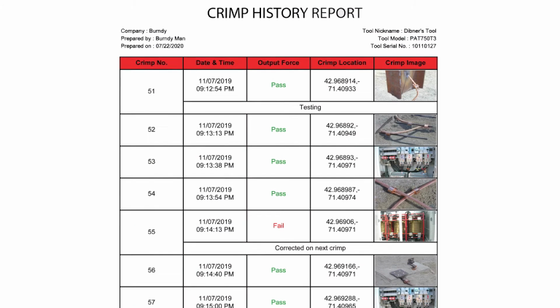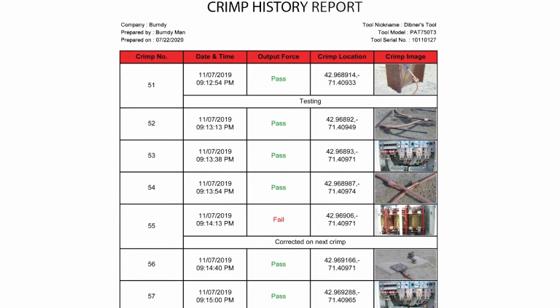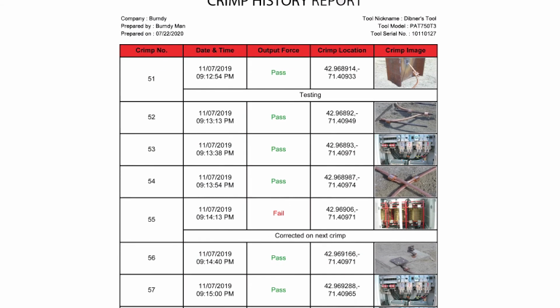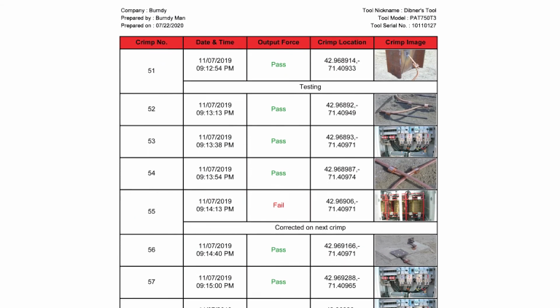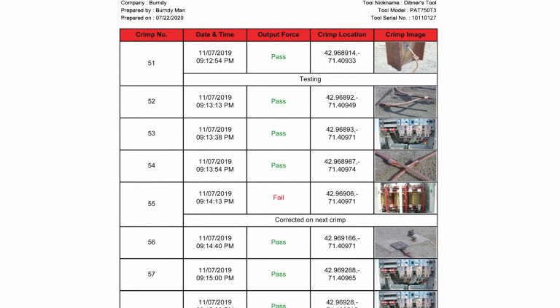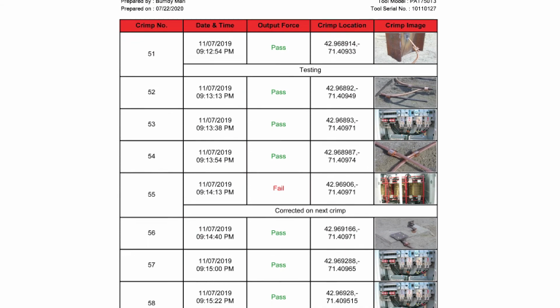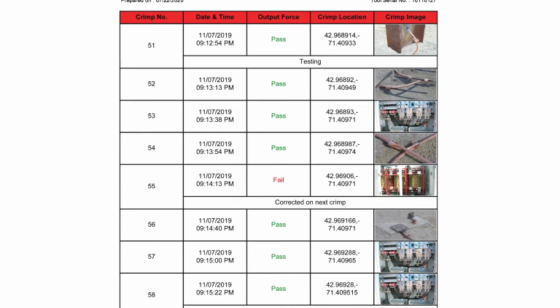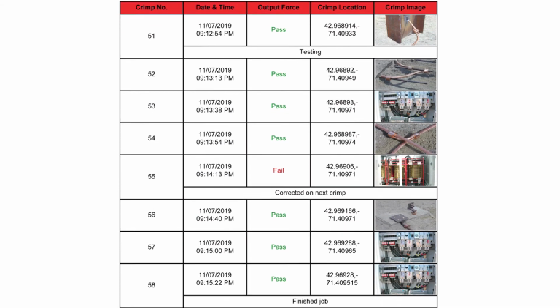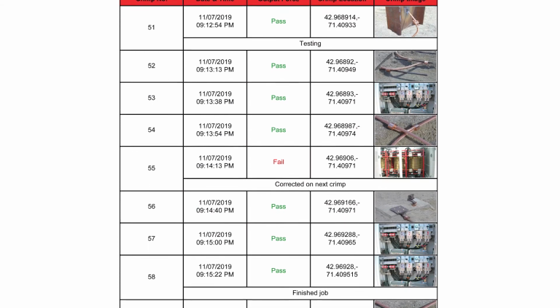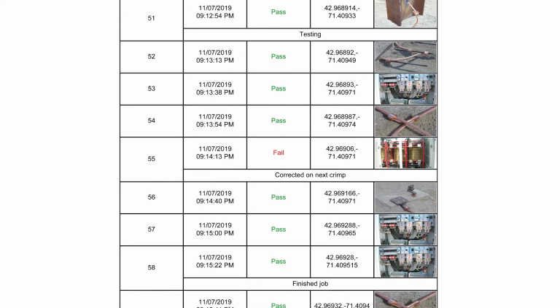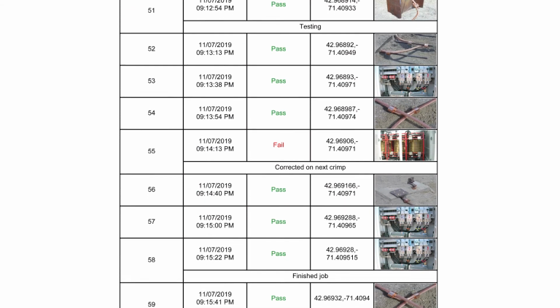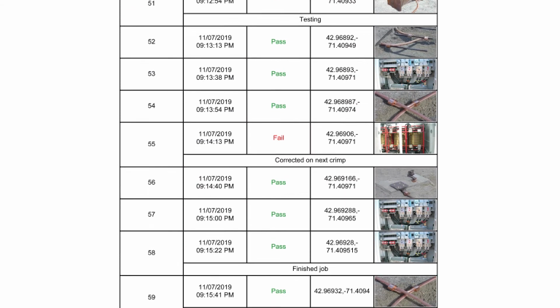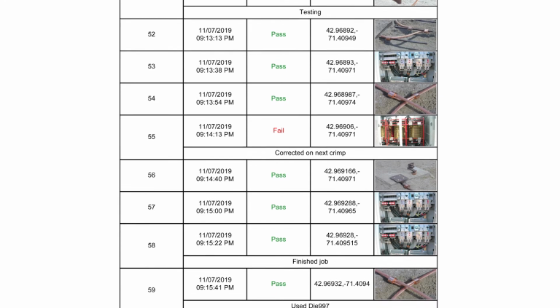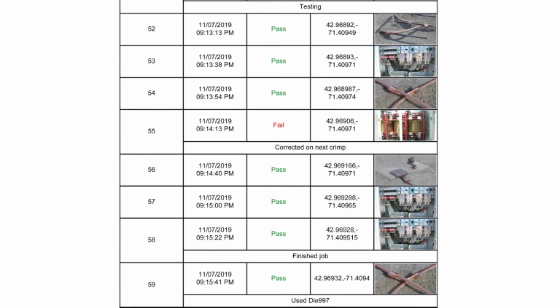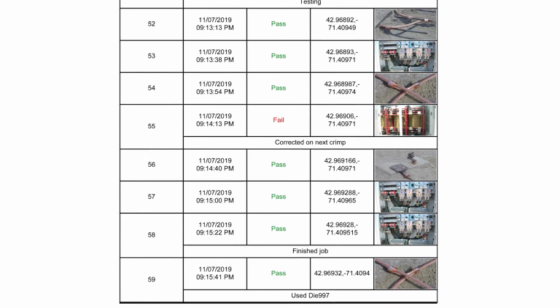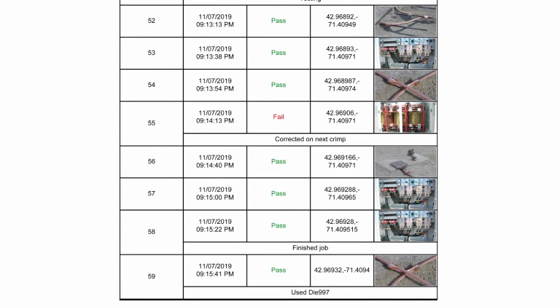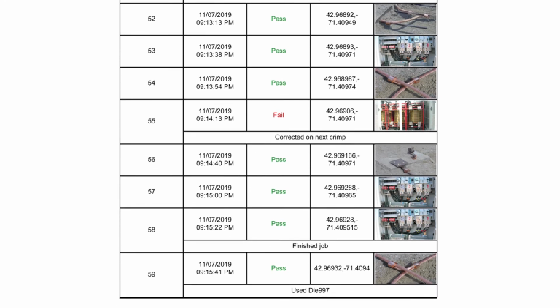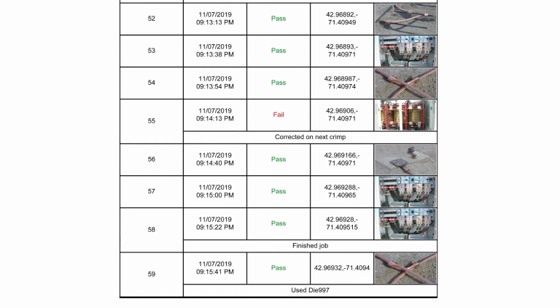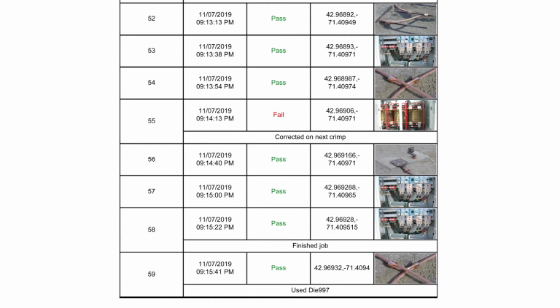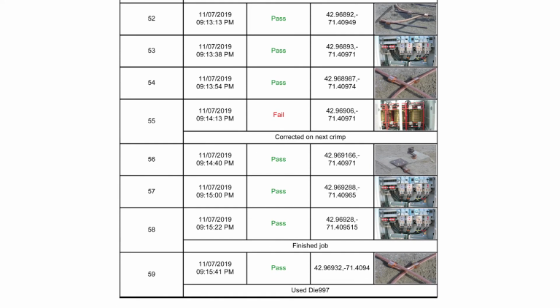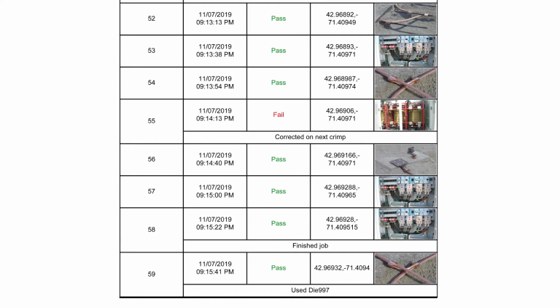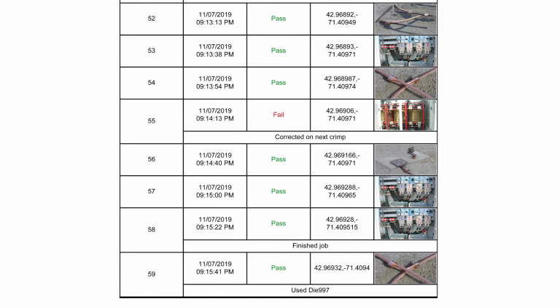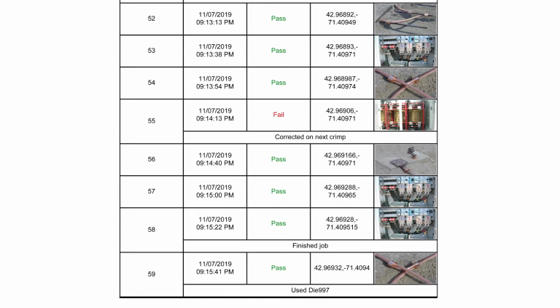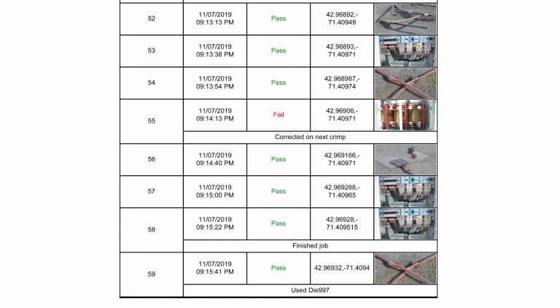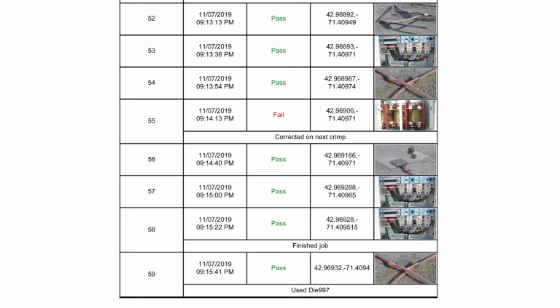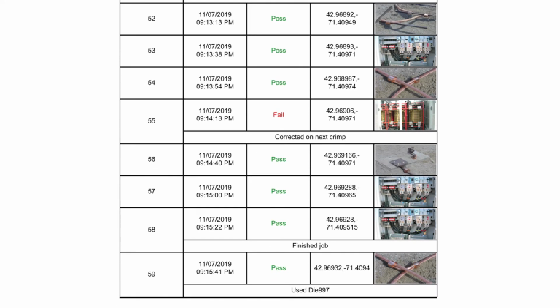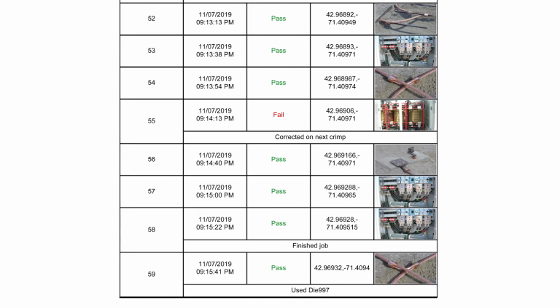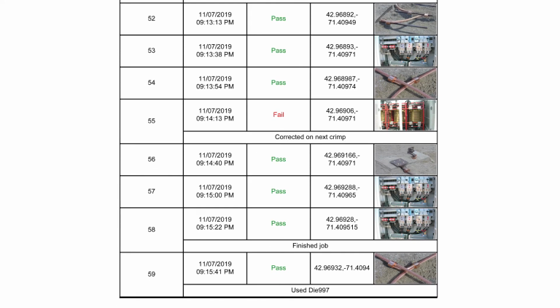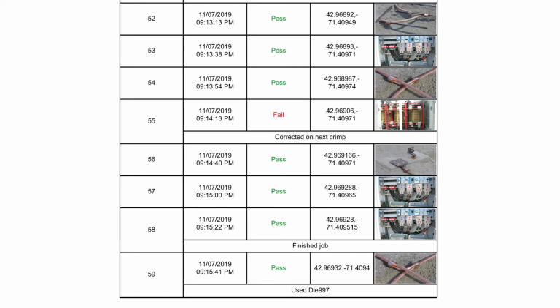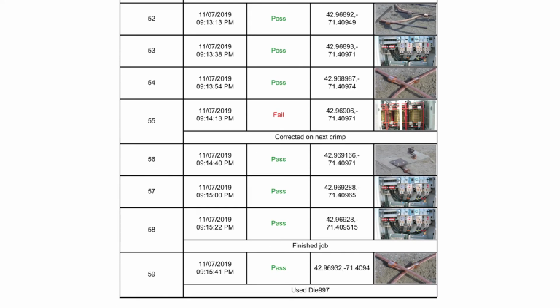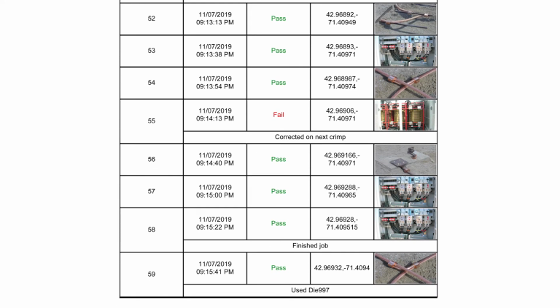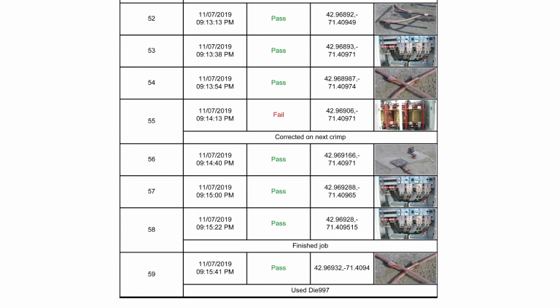You can trace individual crimps with photos, comments, and output force validation, and transmit data via the cloud.